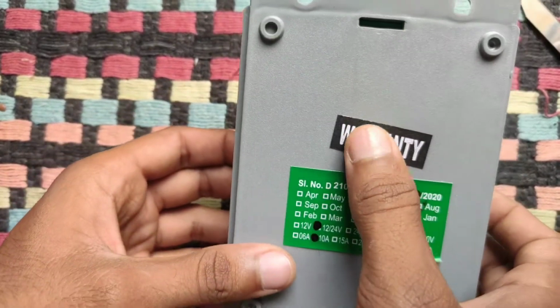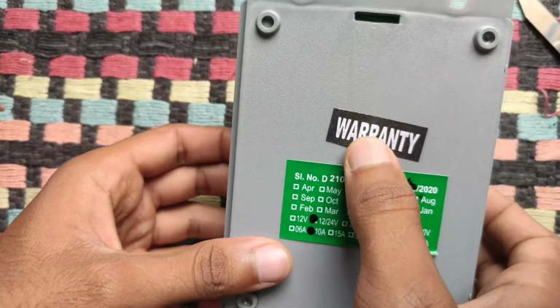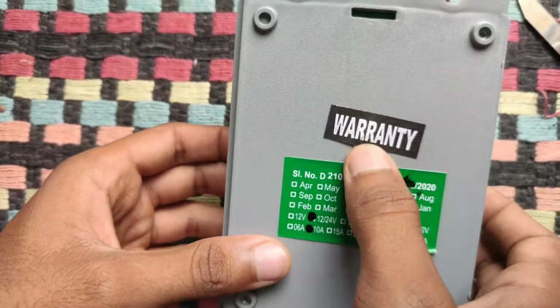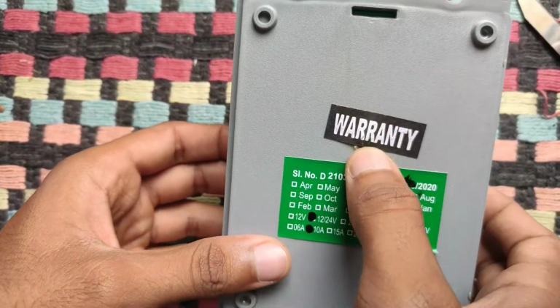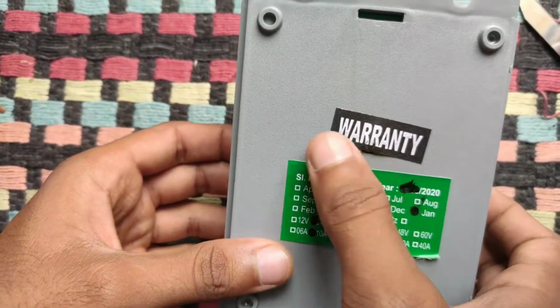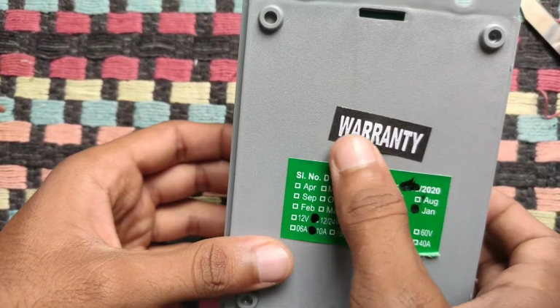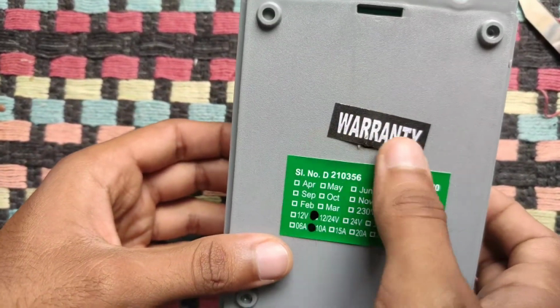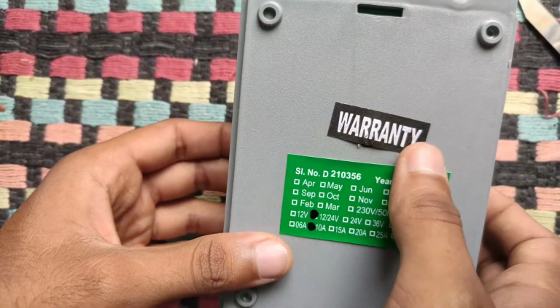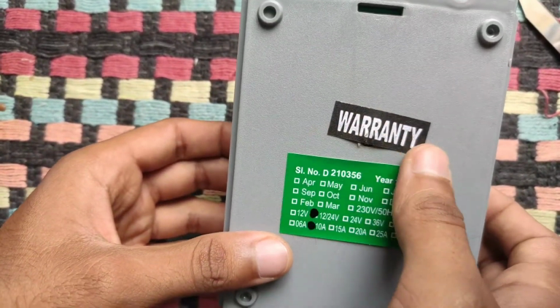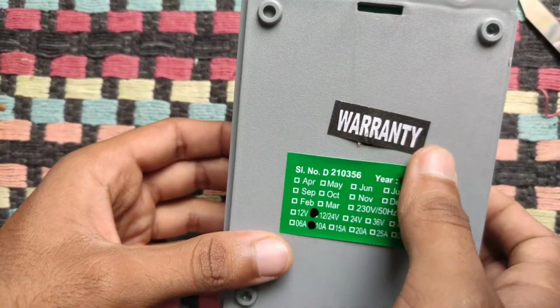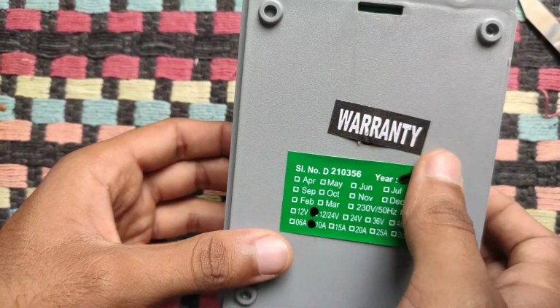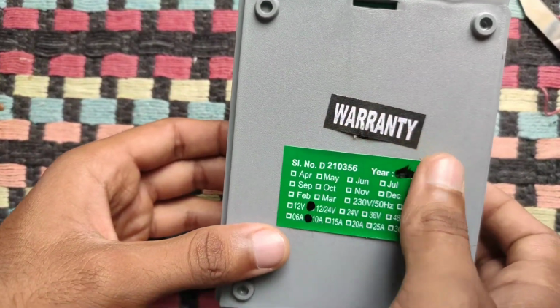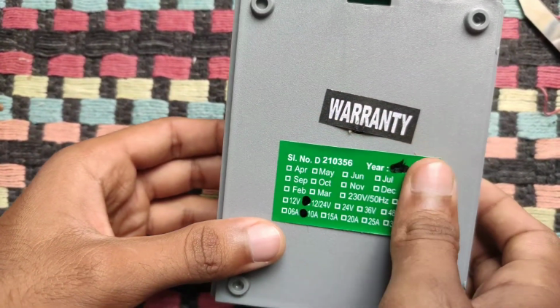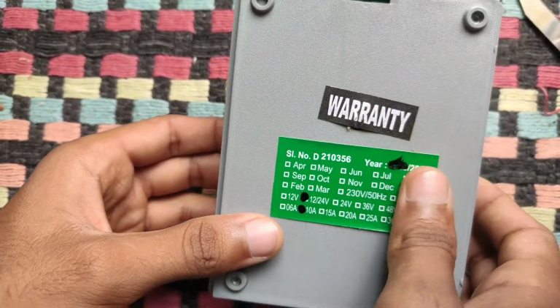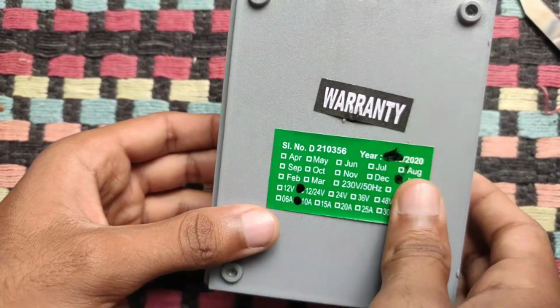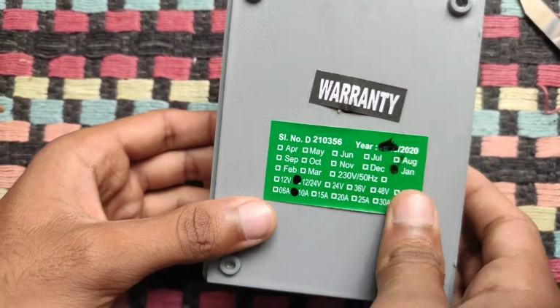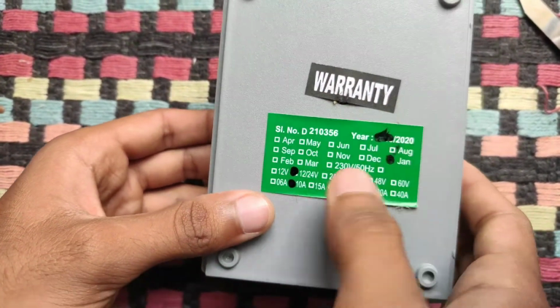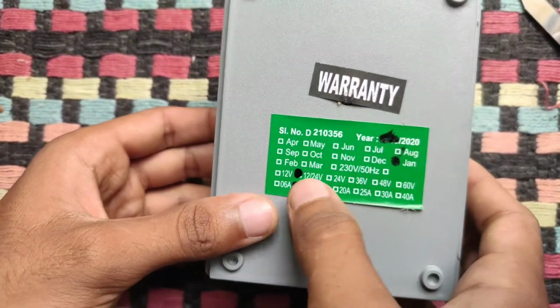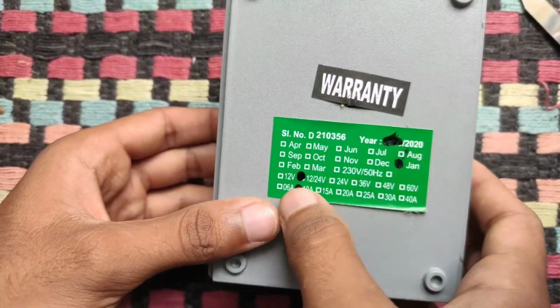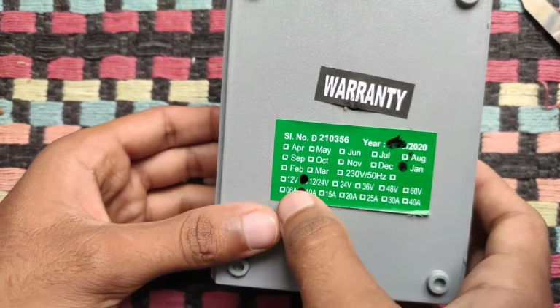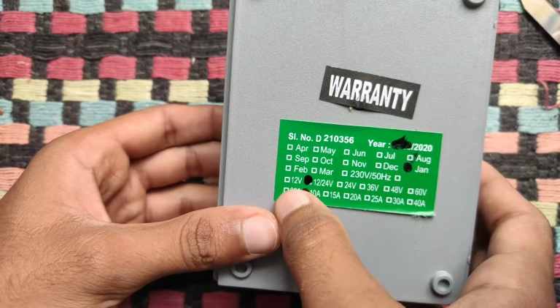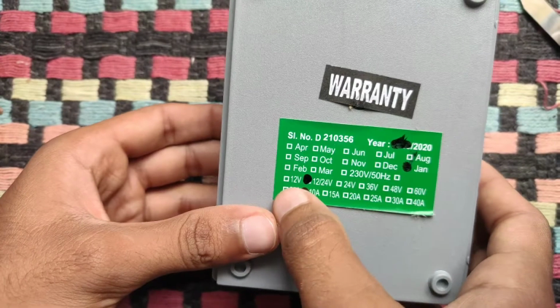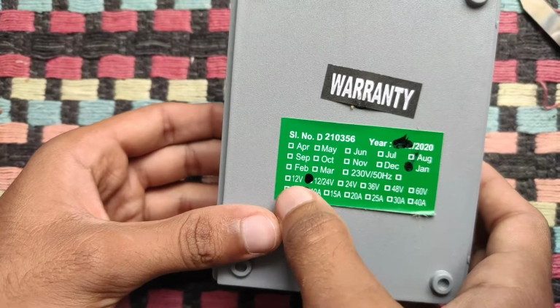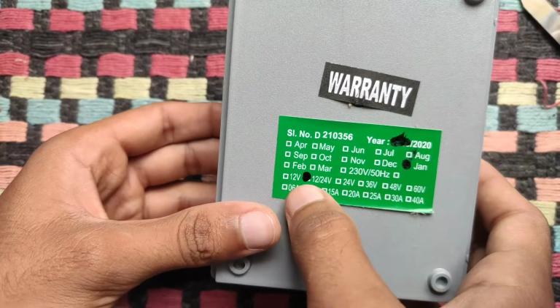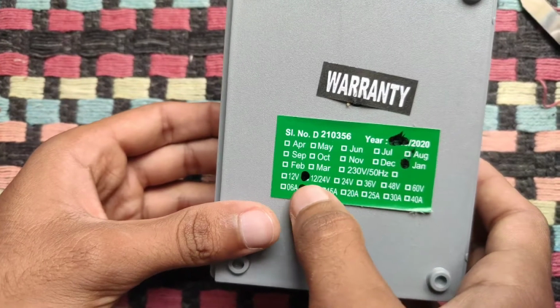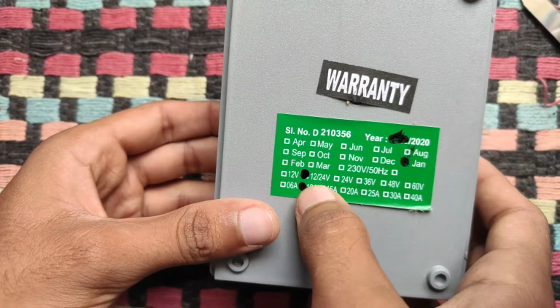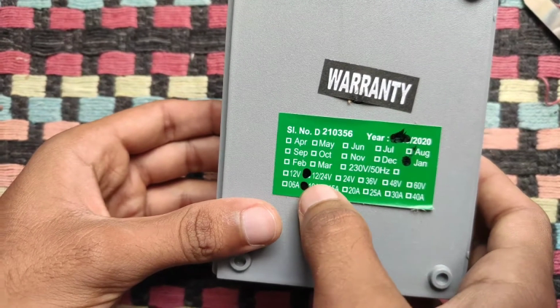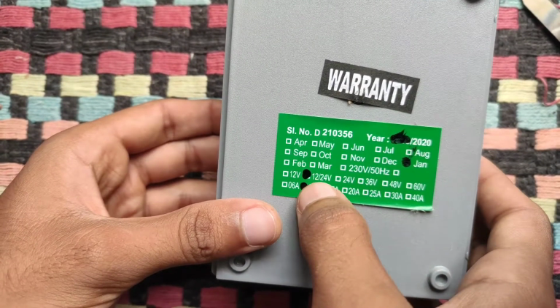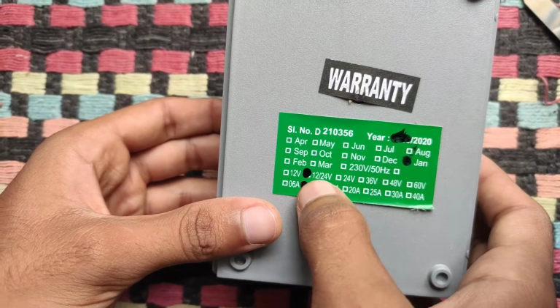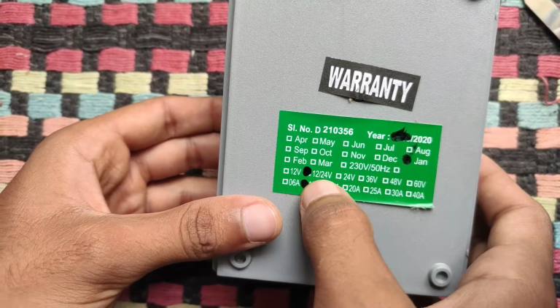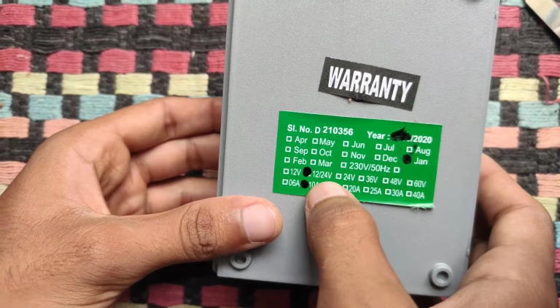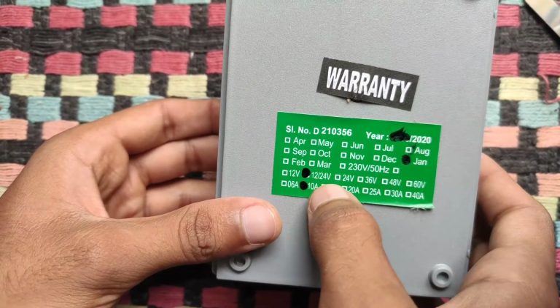Here you can see the different voltage and current ratings in which this product is available.